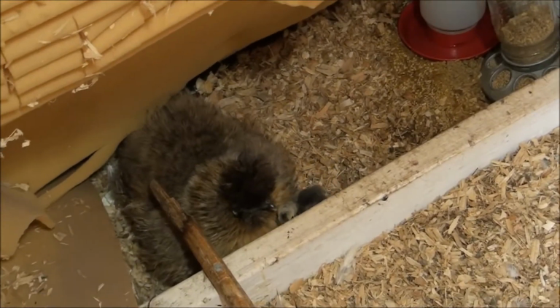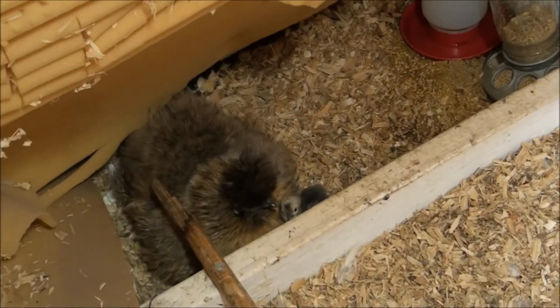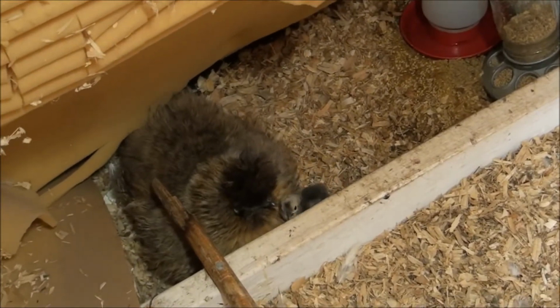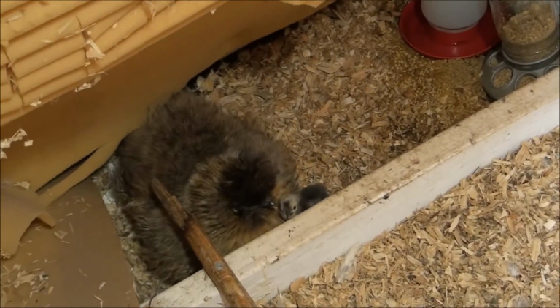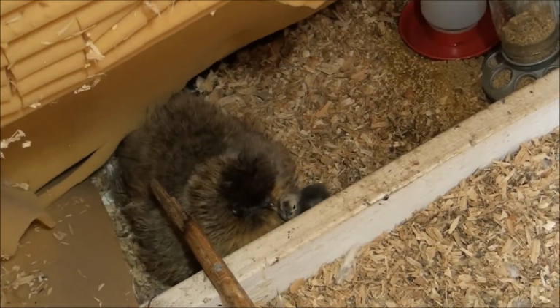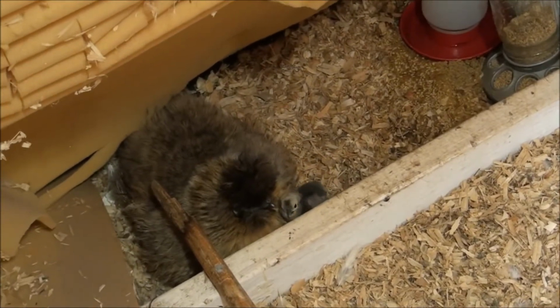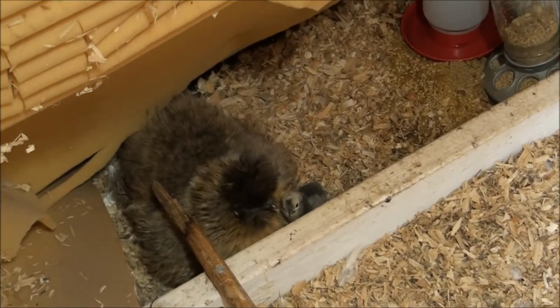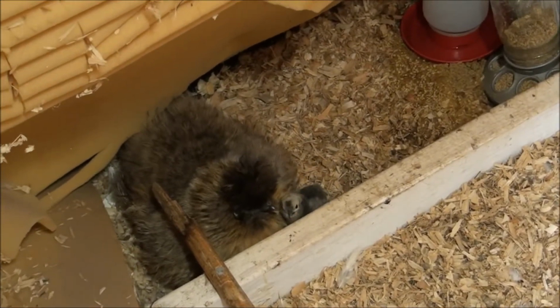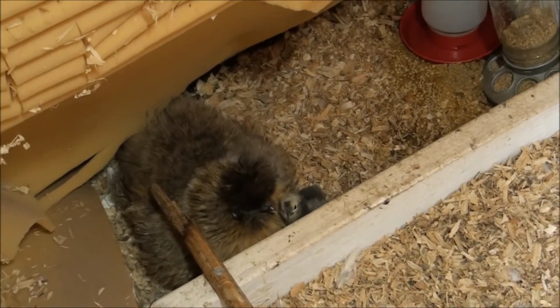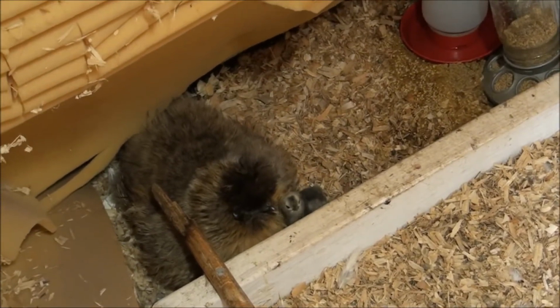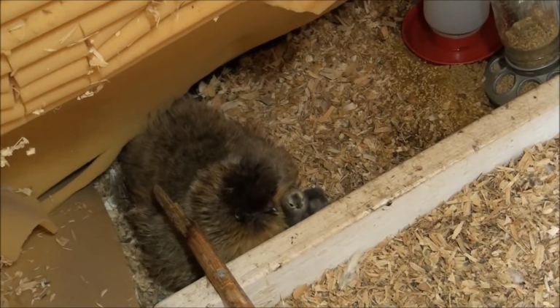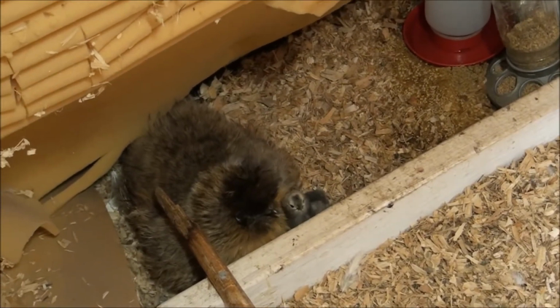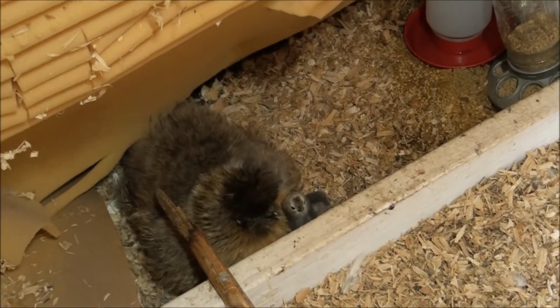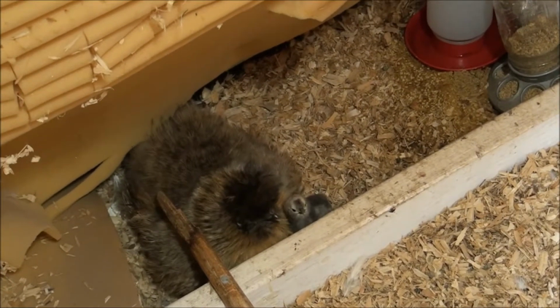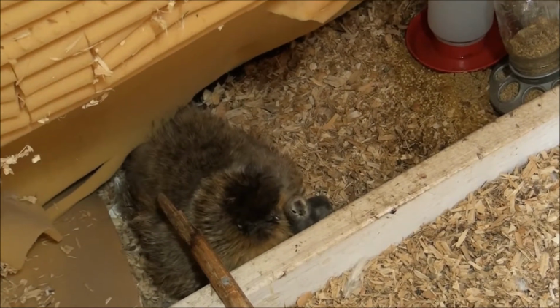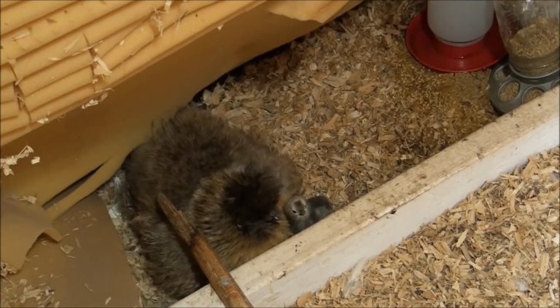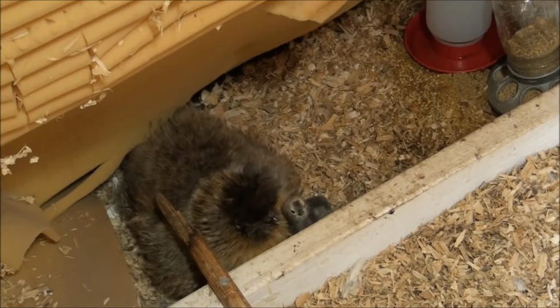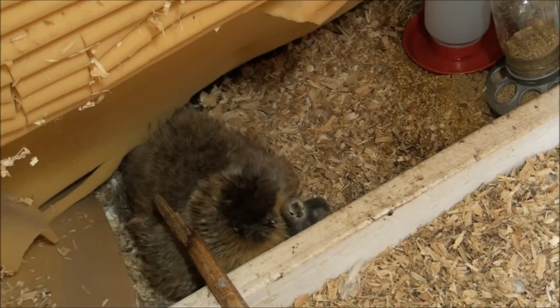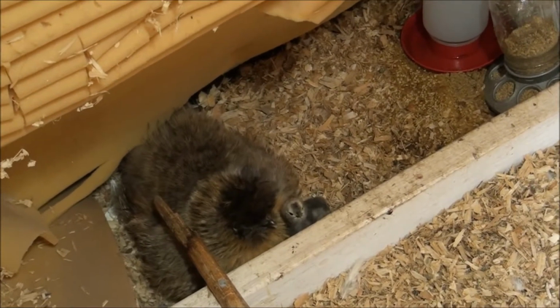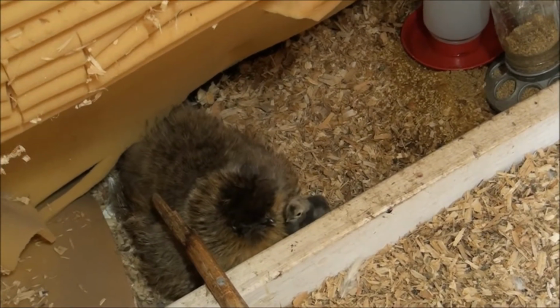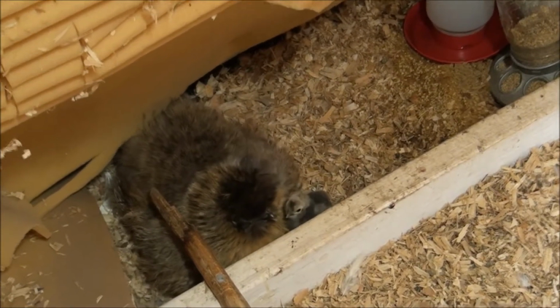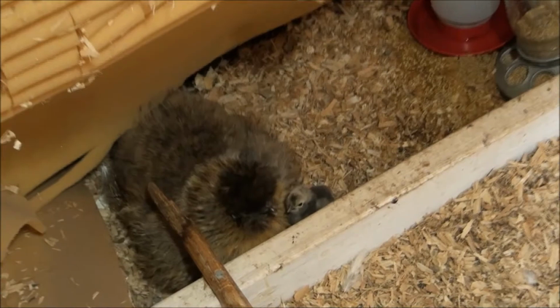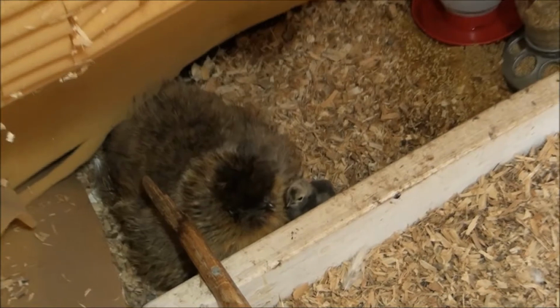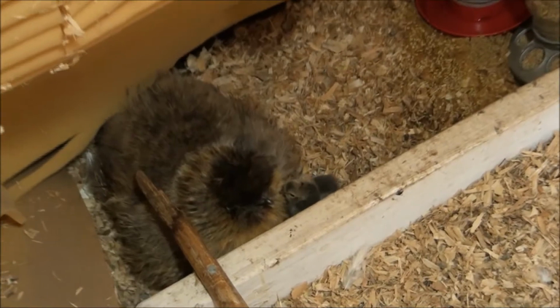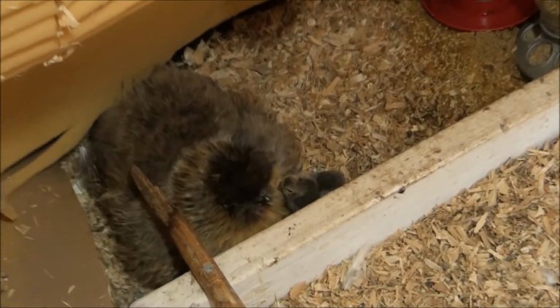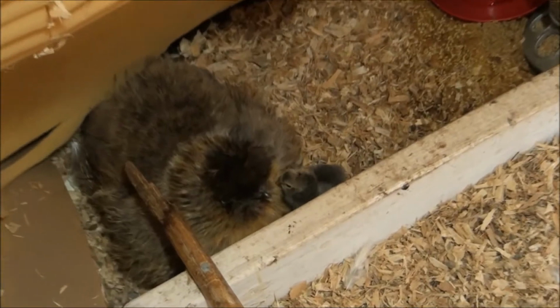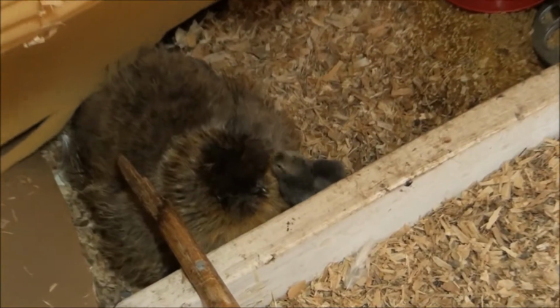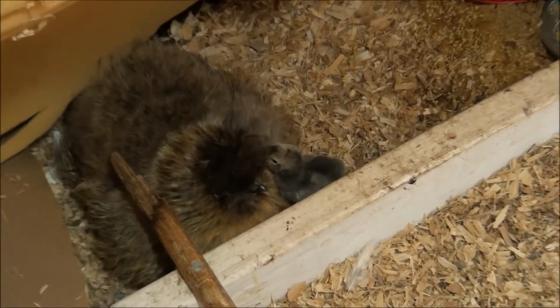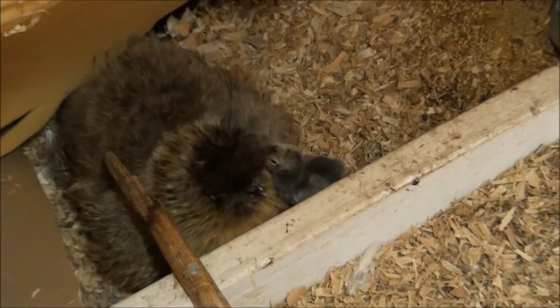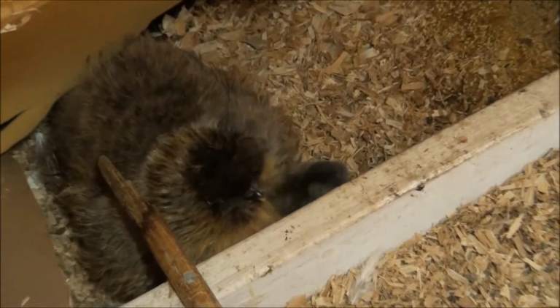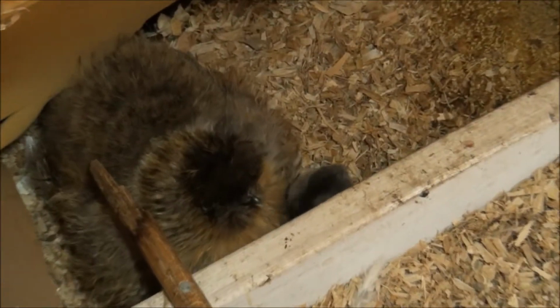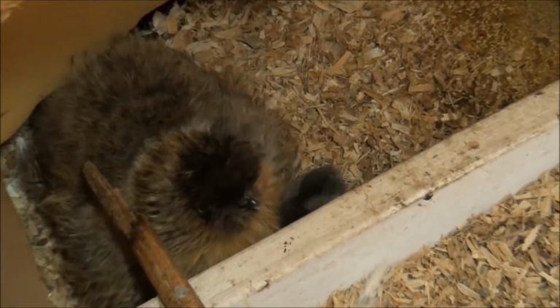We've got some baby chicks here at Jeff's little engine service. Cute little suckers.